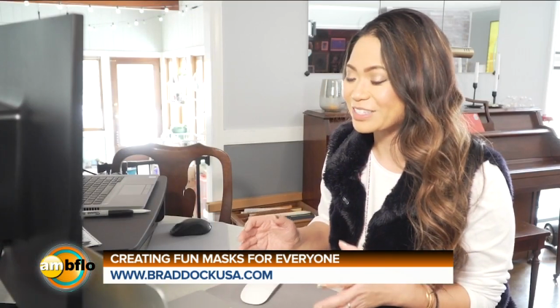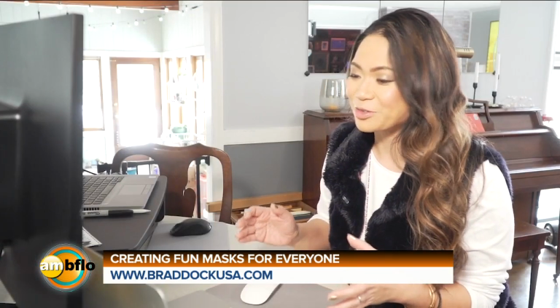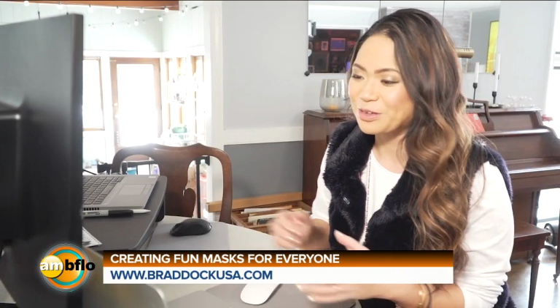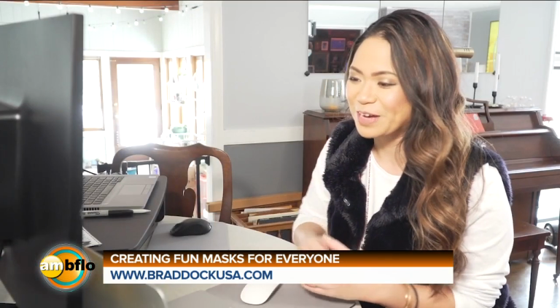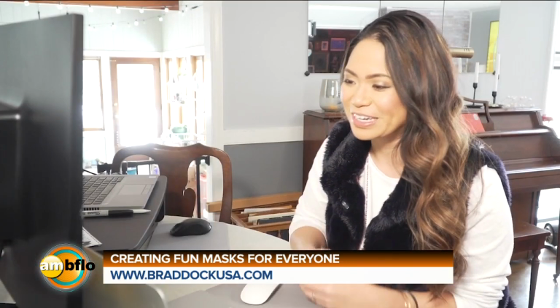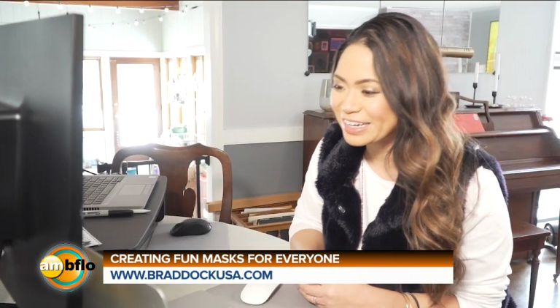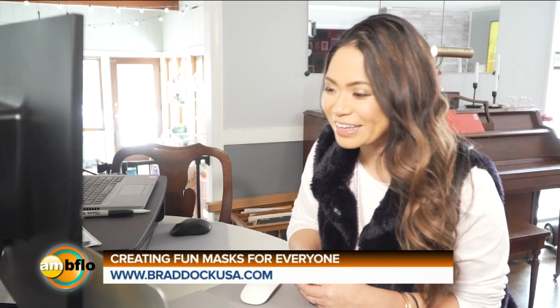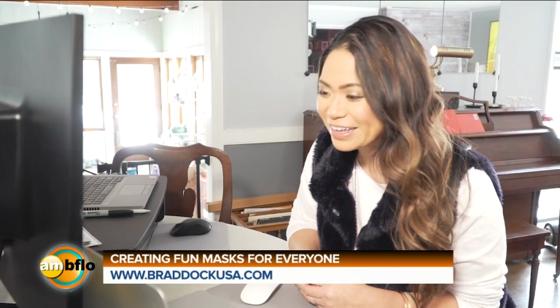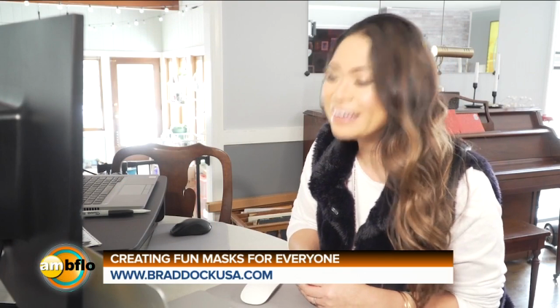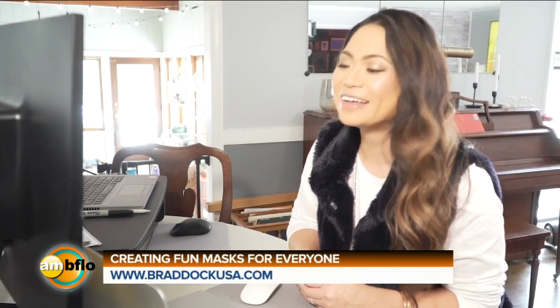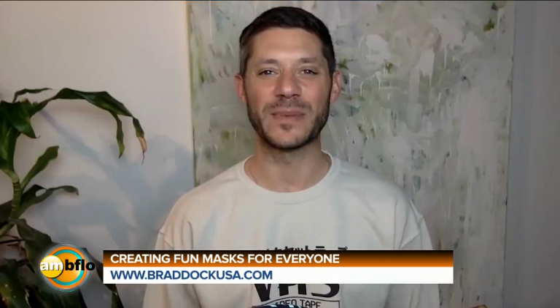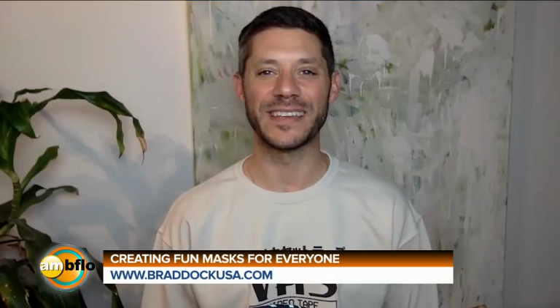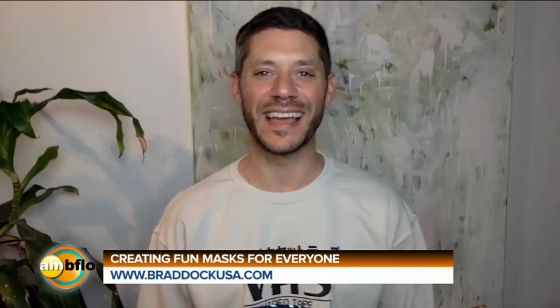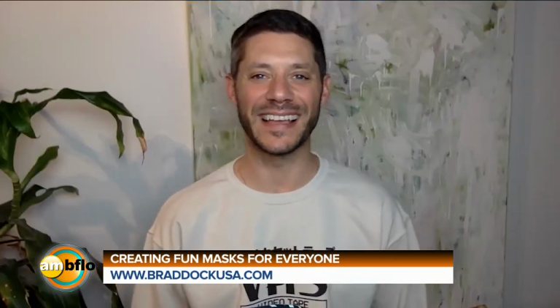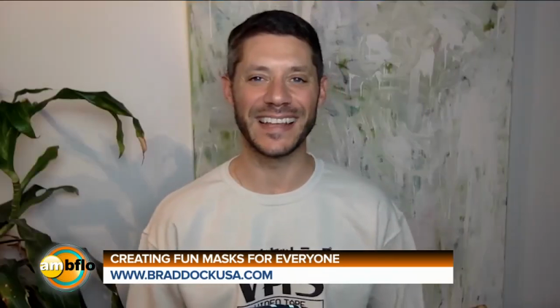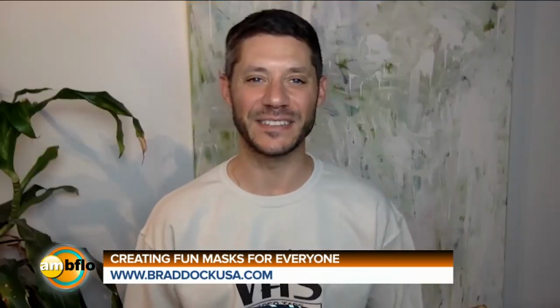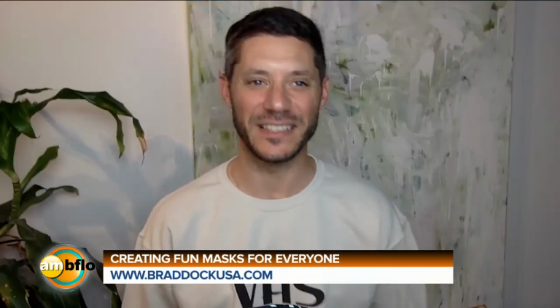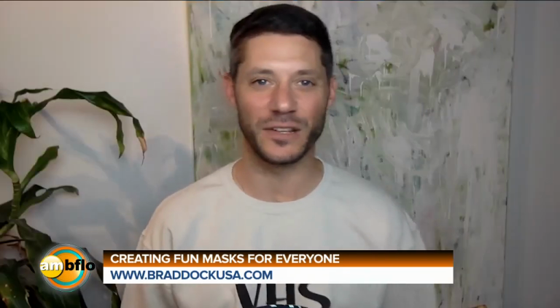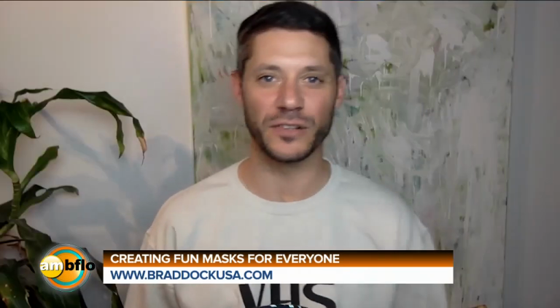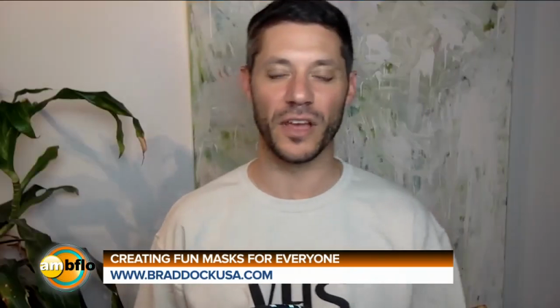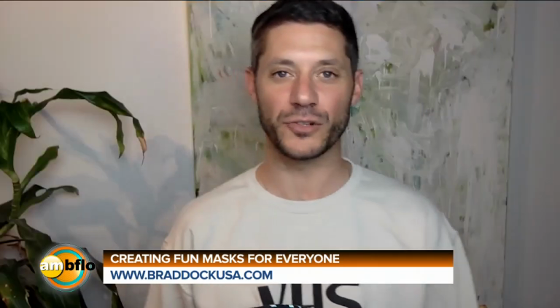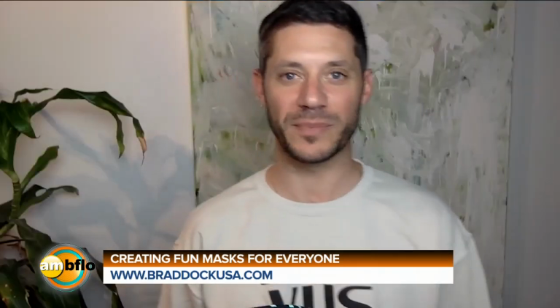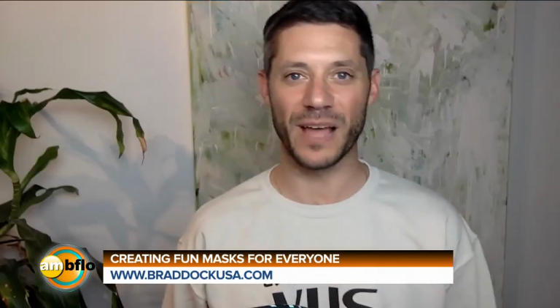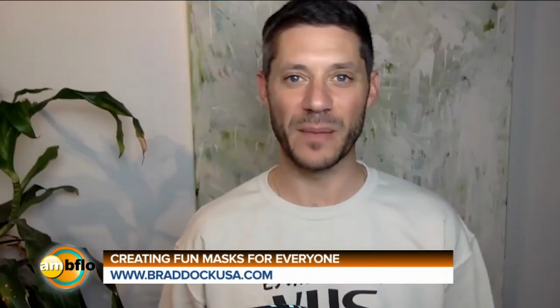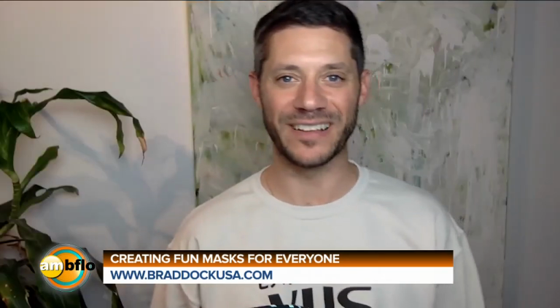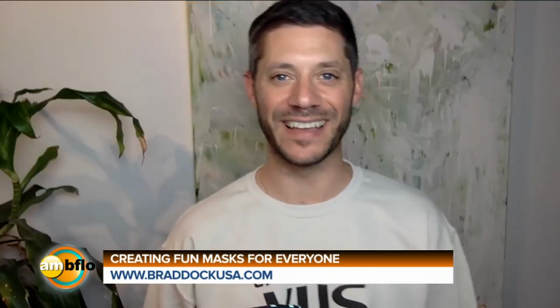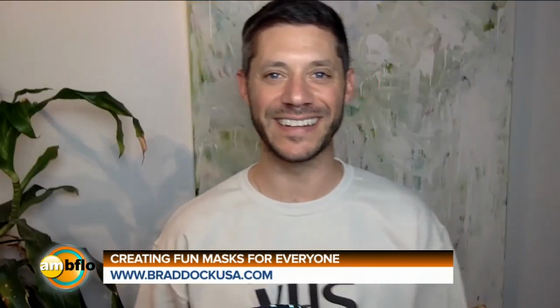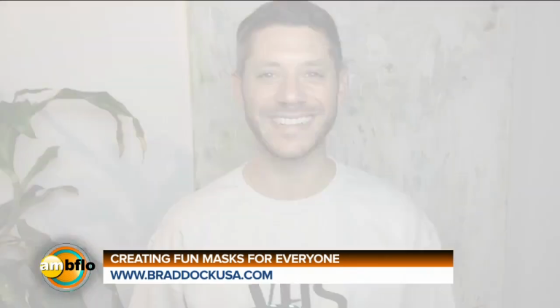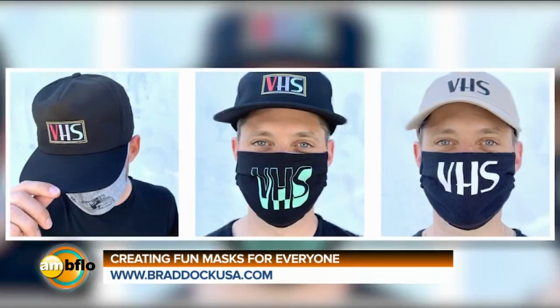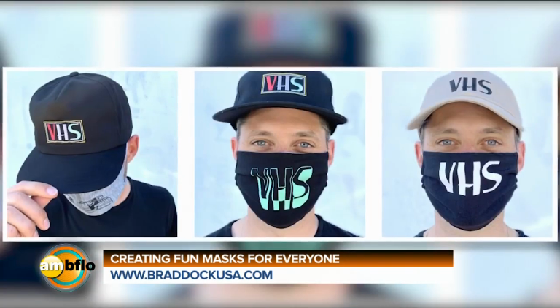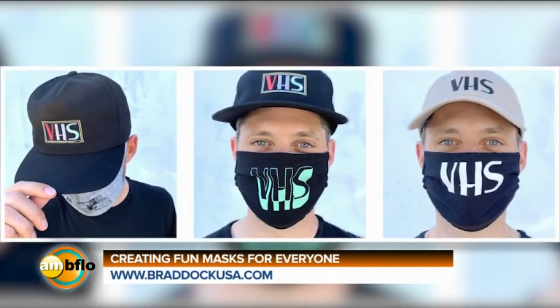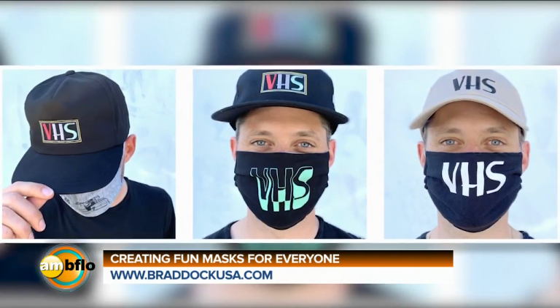Thank you so much for being on AM Buffalo and talking about your masks today — this was really fun. Thanks for having me. Yeah, a nice little trip down memory lane. Exactly.